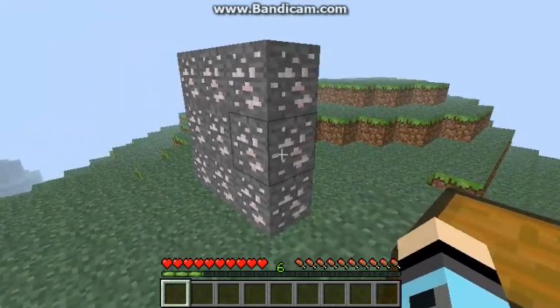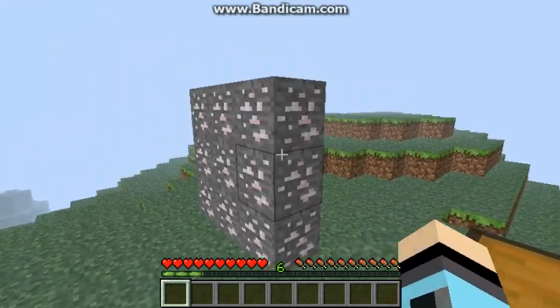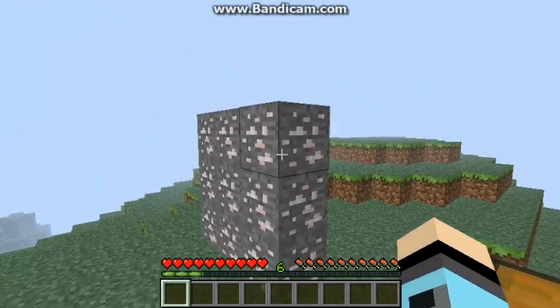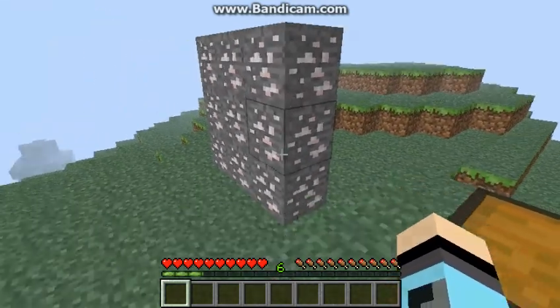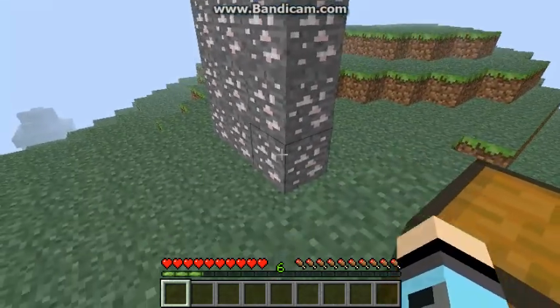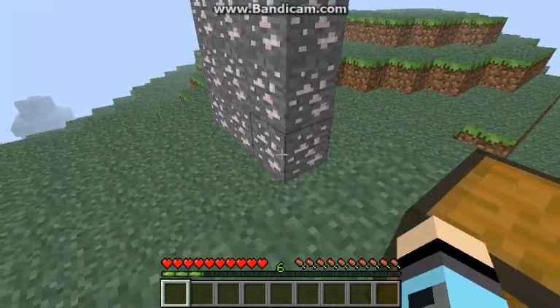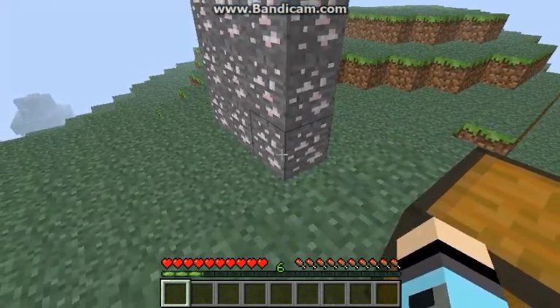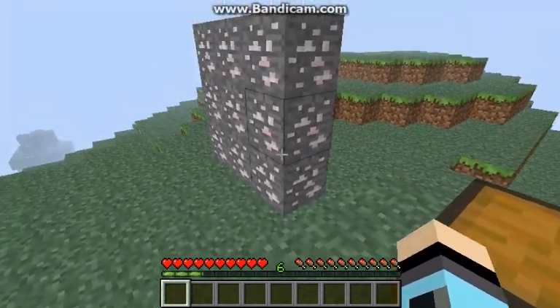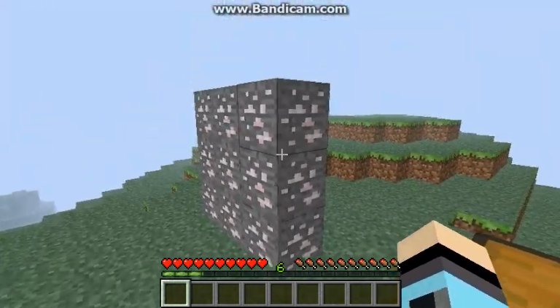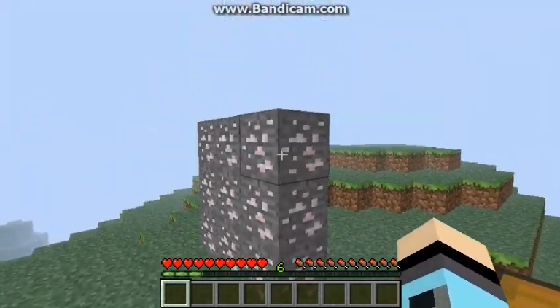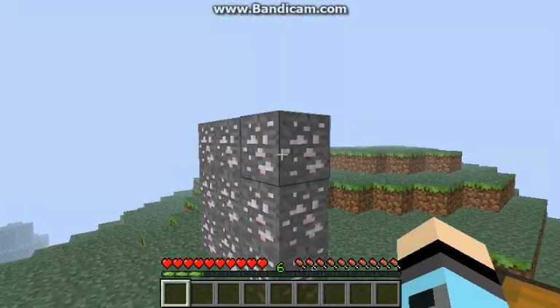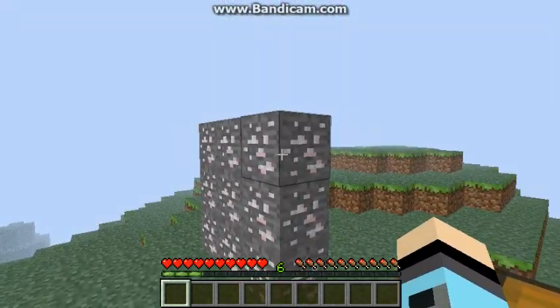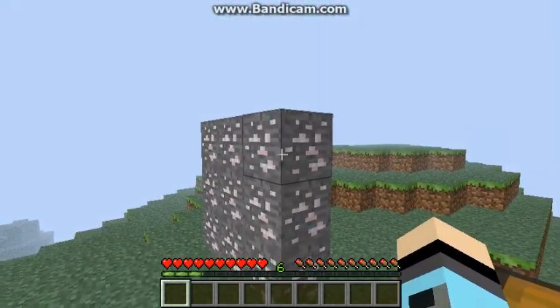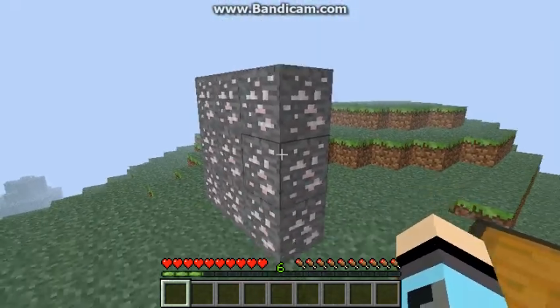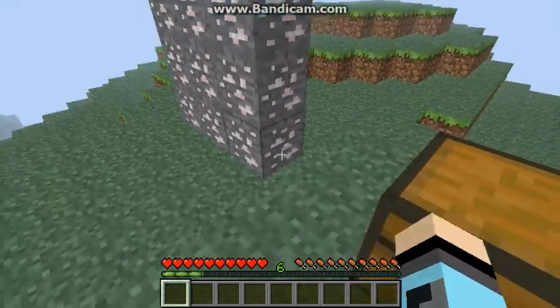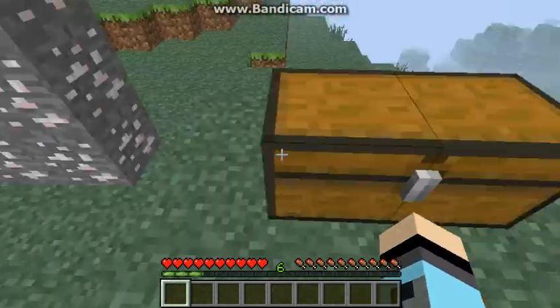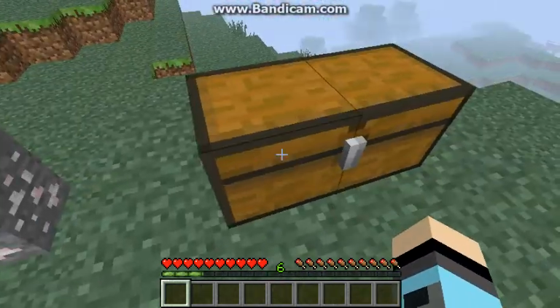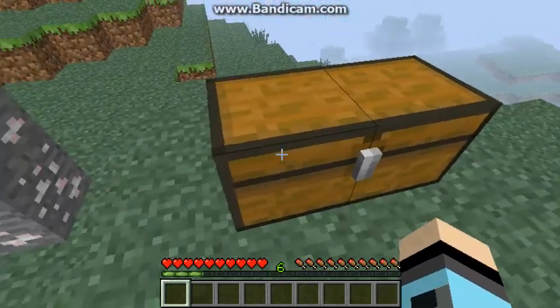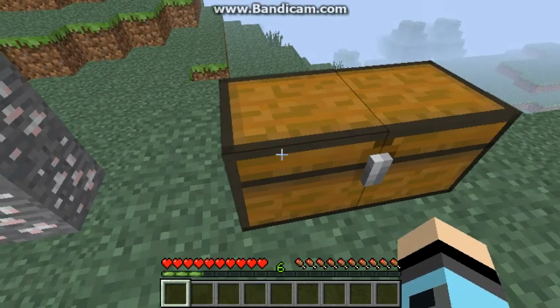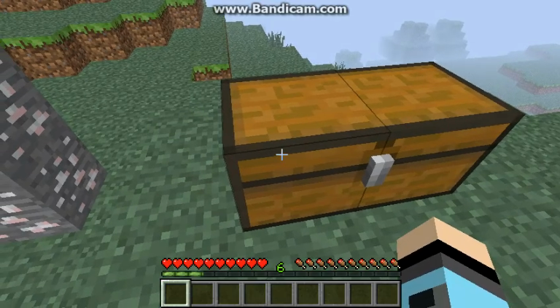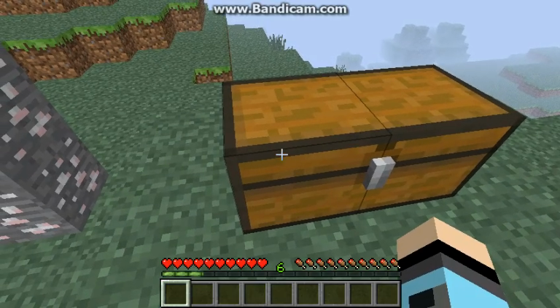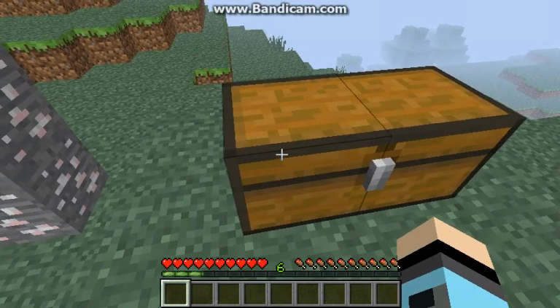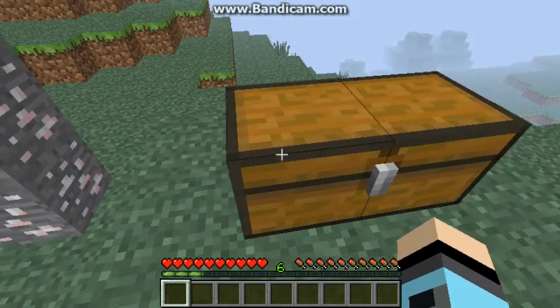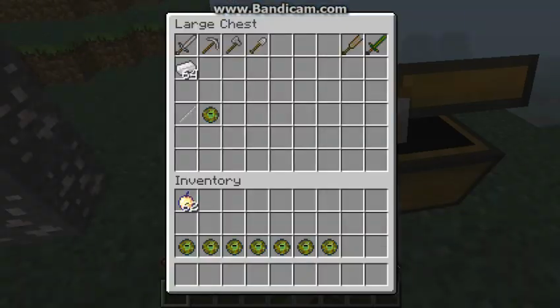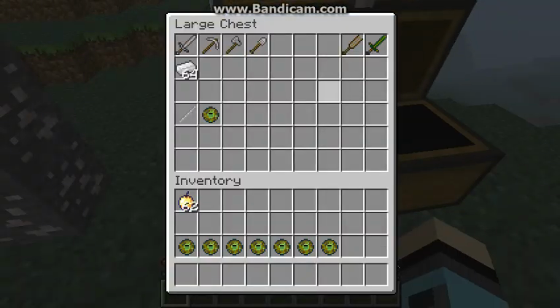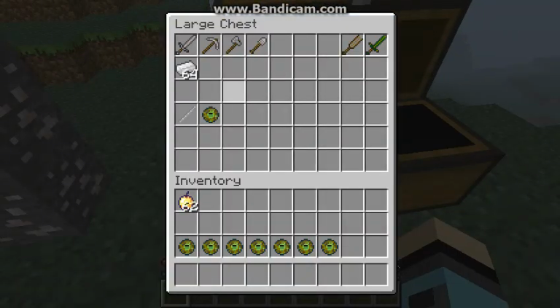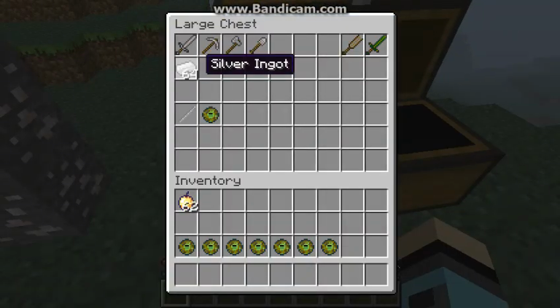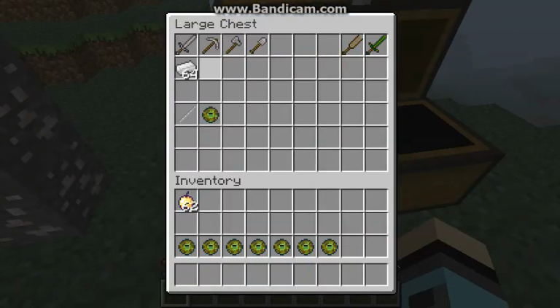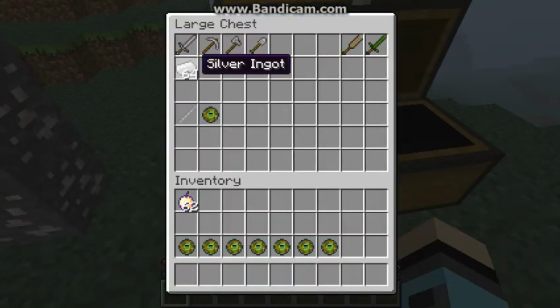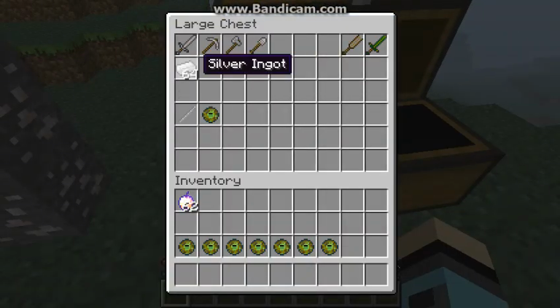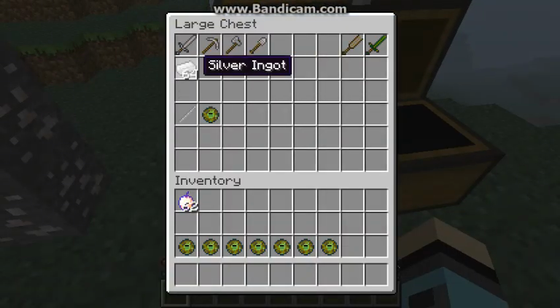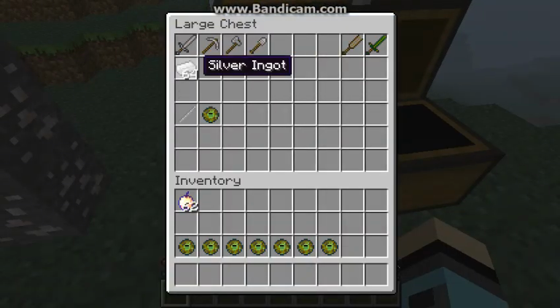Over here is the silver ore. Once you break it with the pickaxe, you still get the silver ore. And once you've smelted enough, you get yourself a silver ingot.